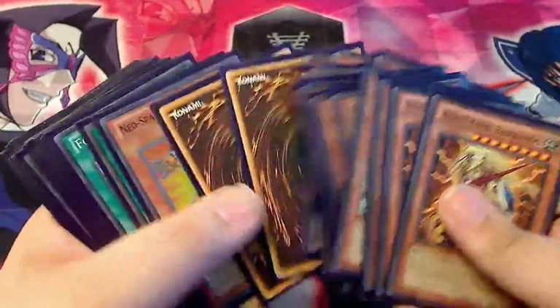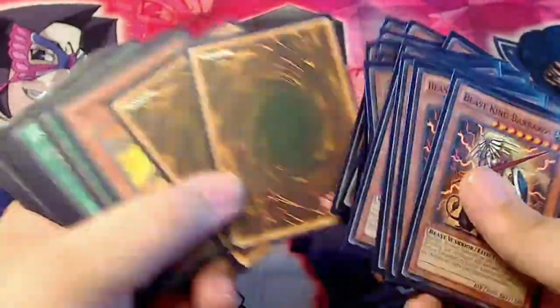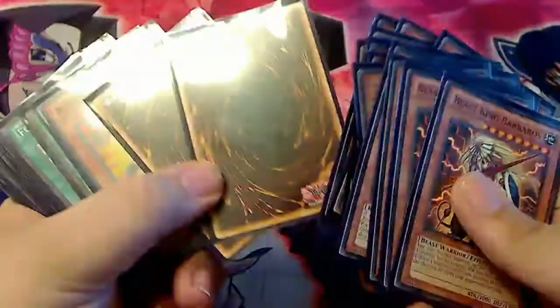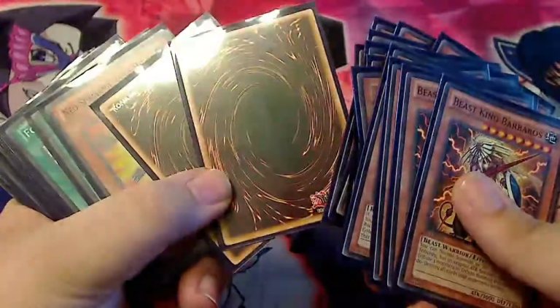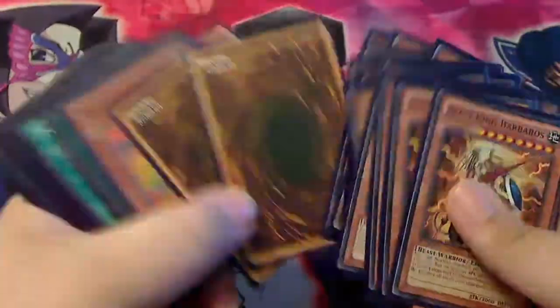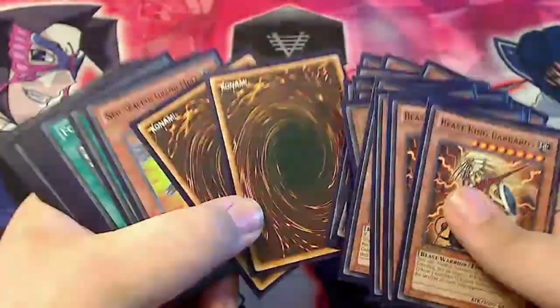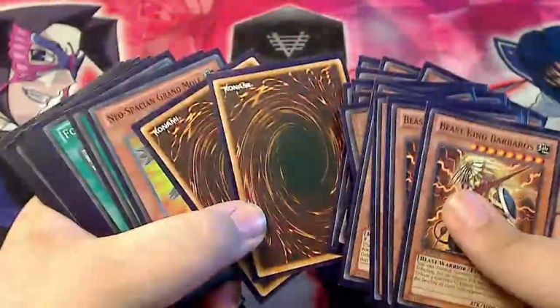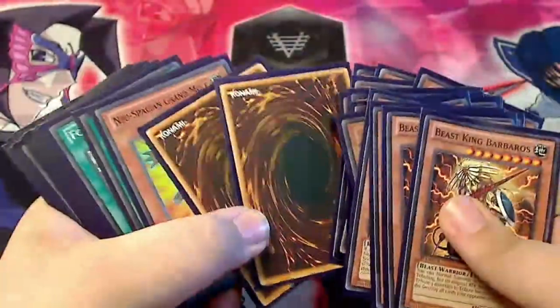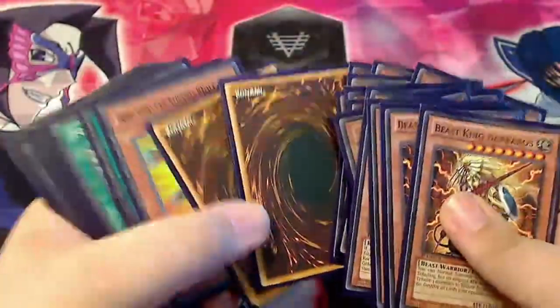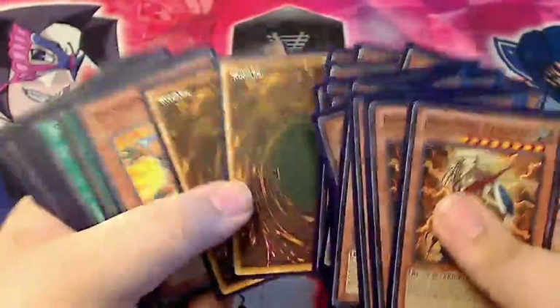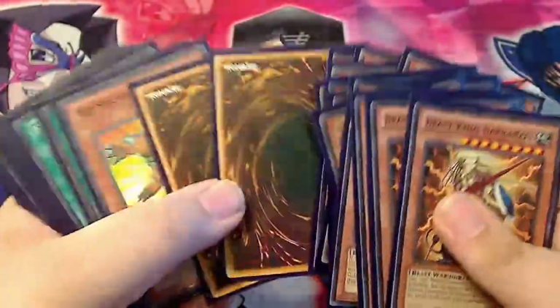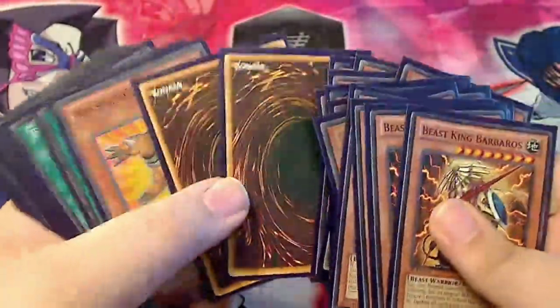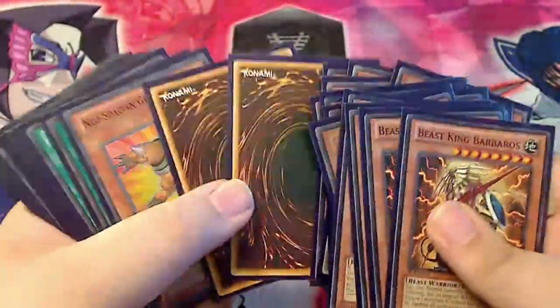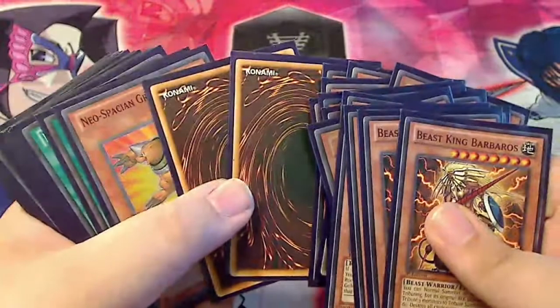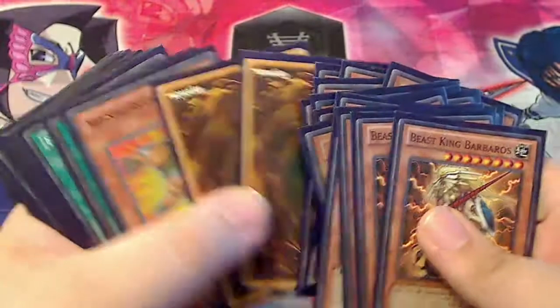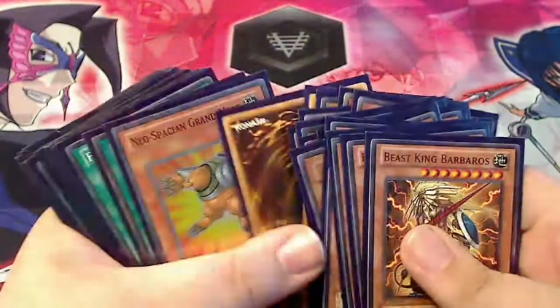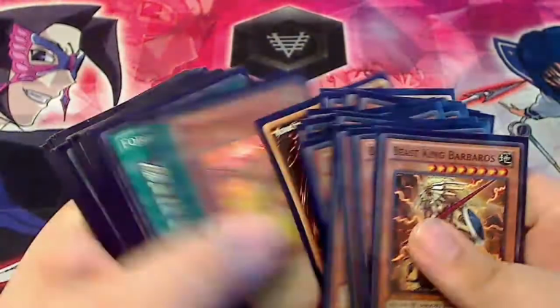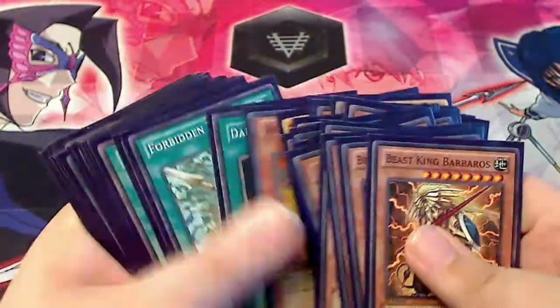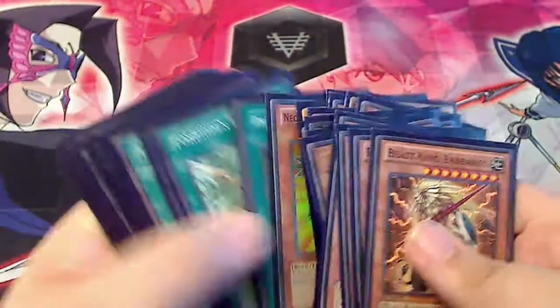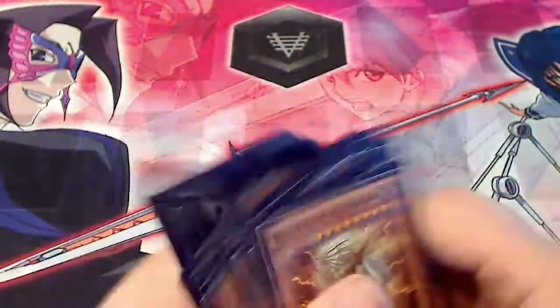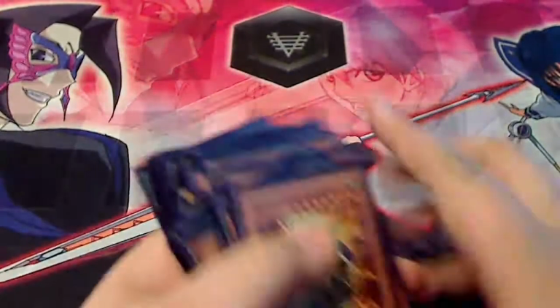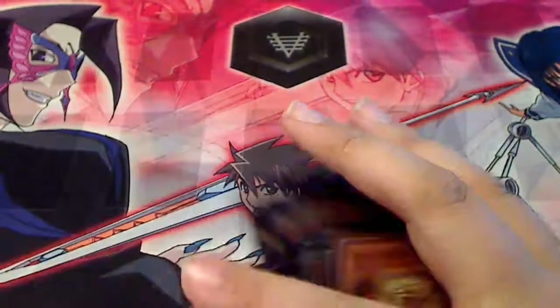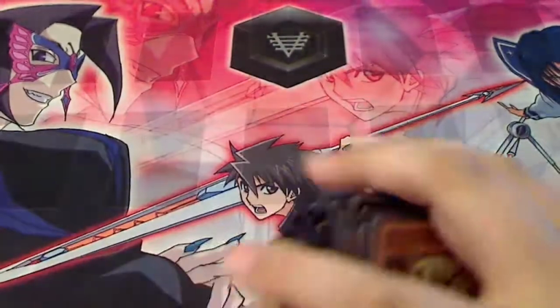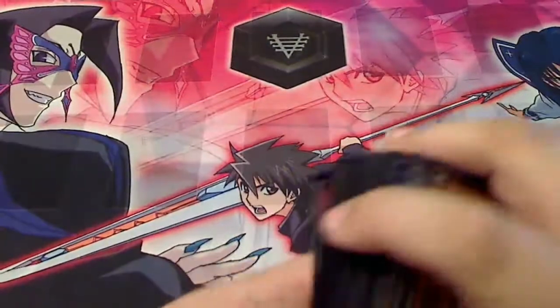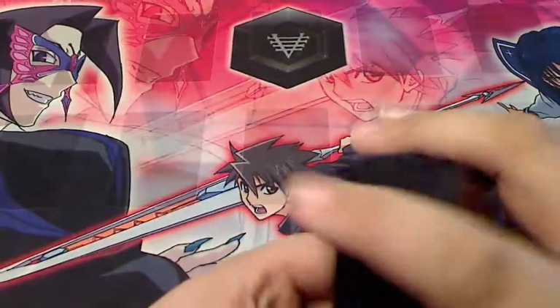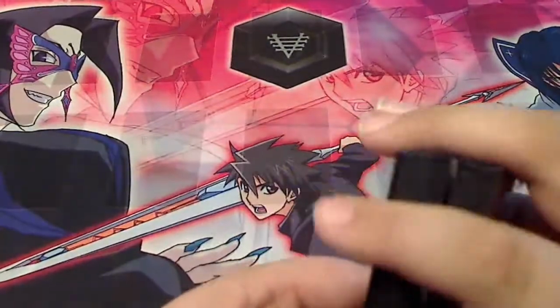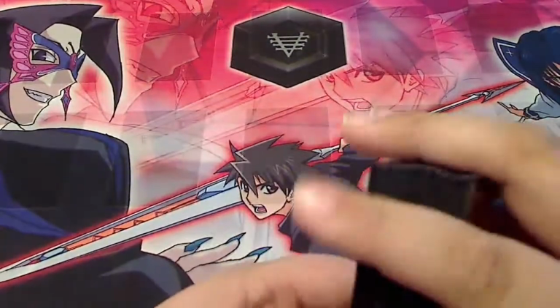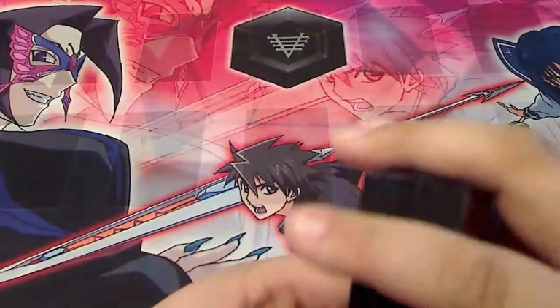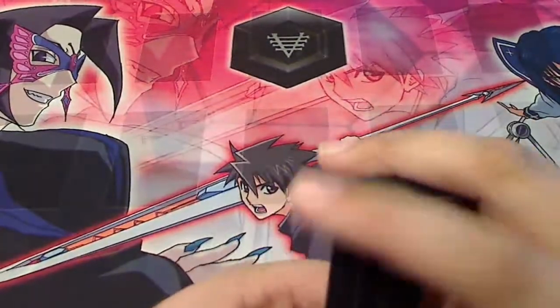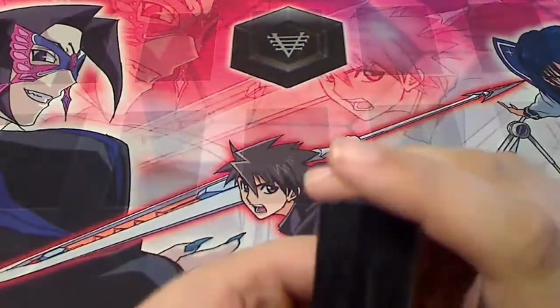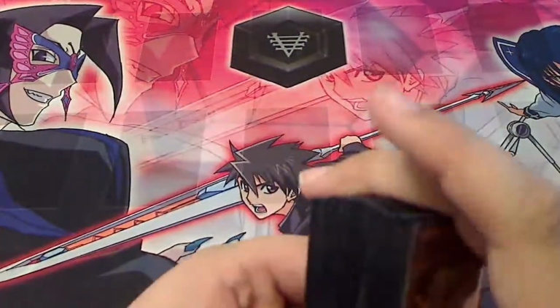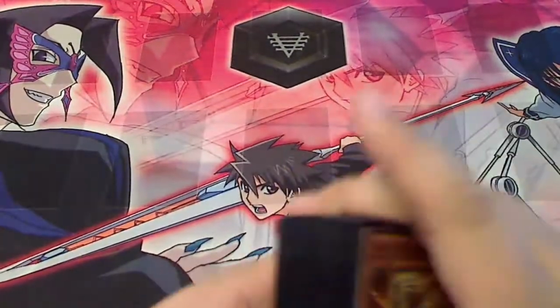As you can see, there are two proxies because they have not come in the mail yet. So let's go ahead and get started.